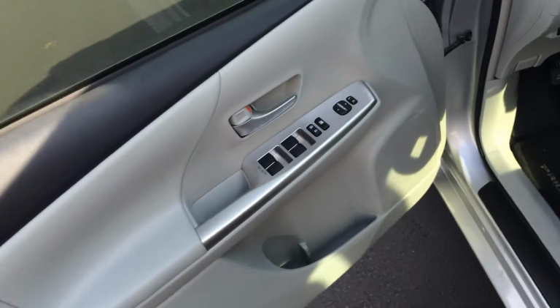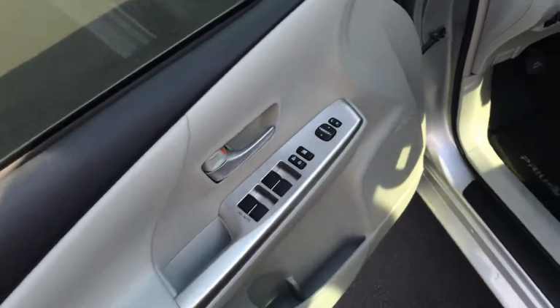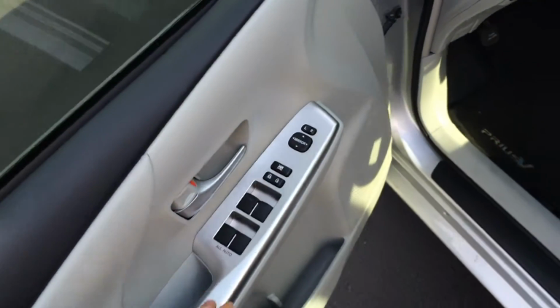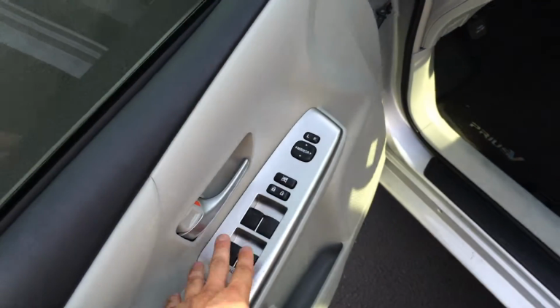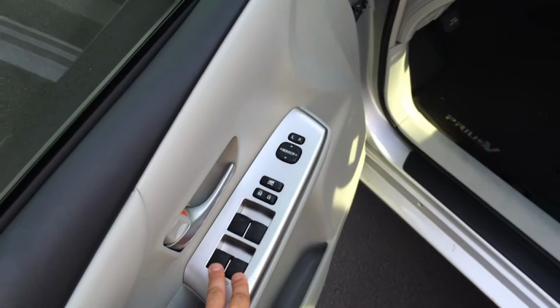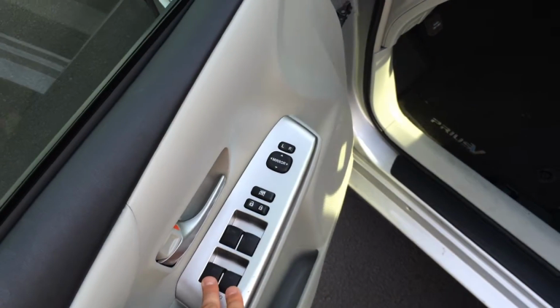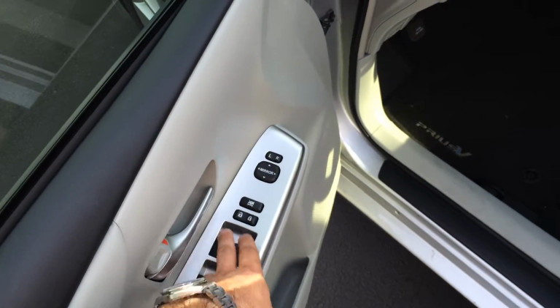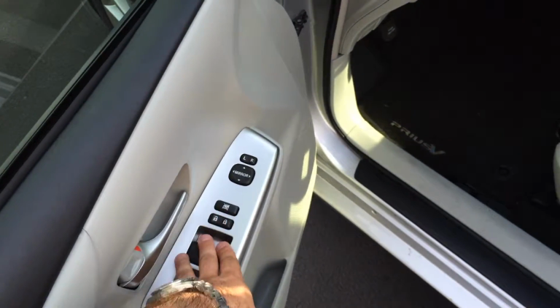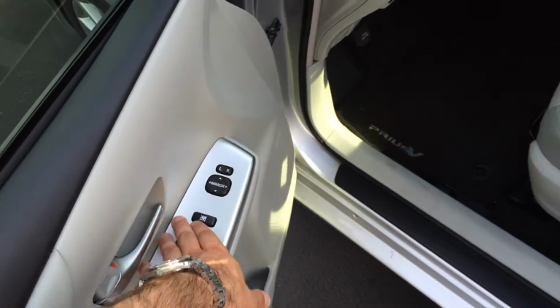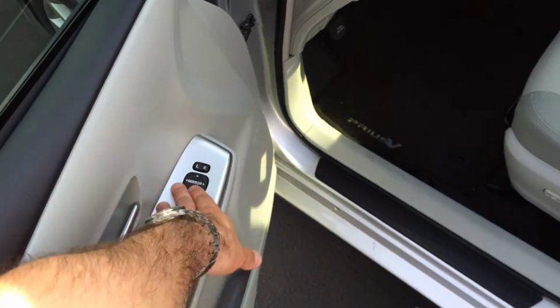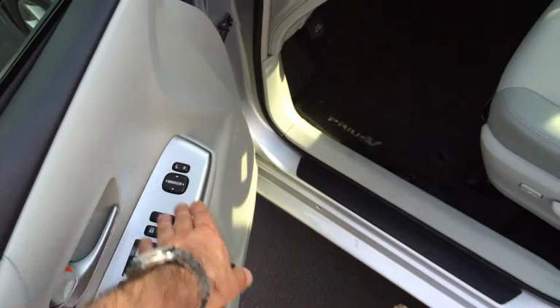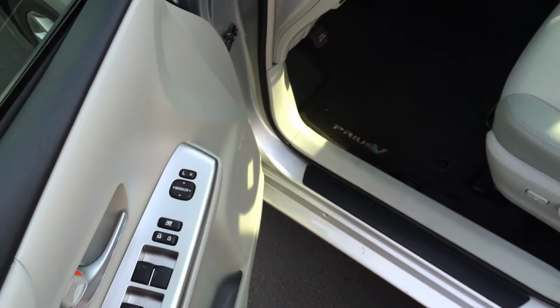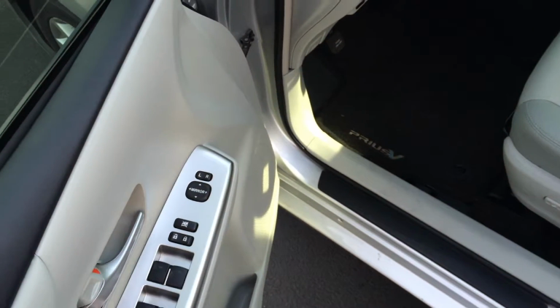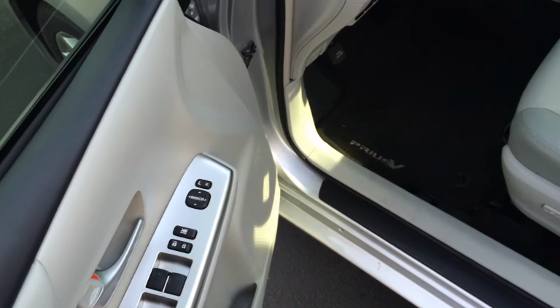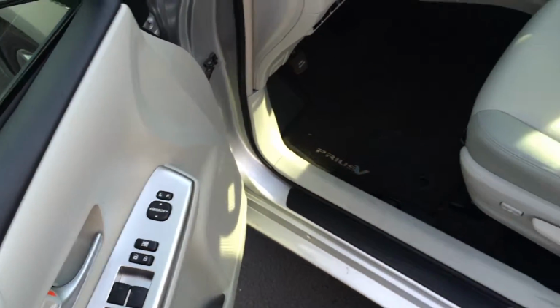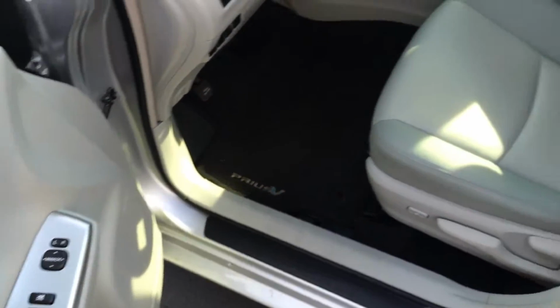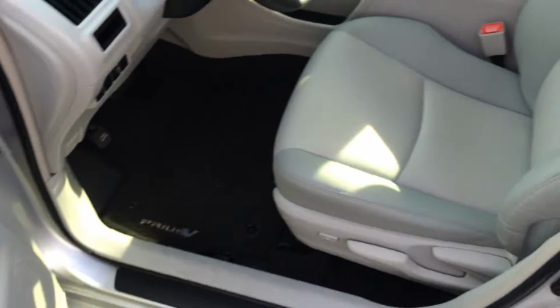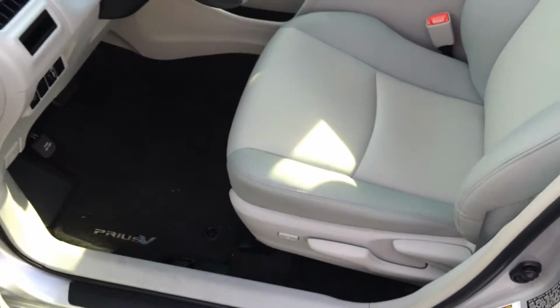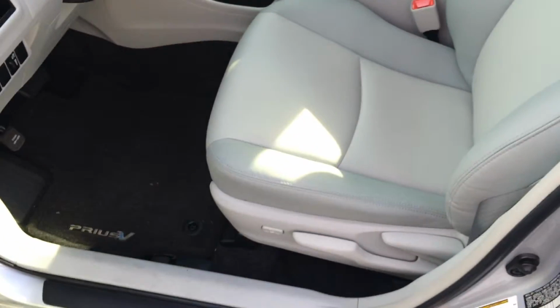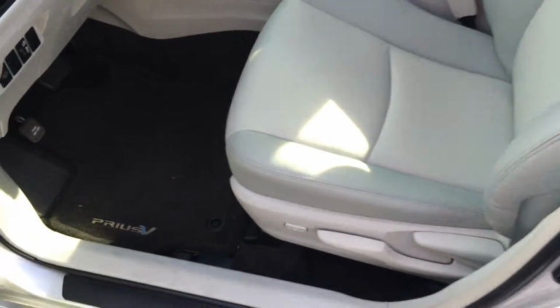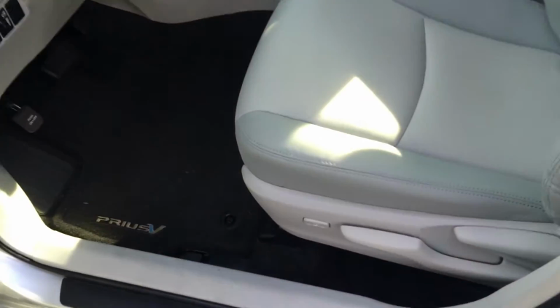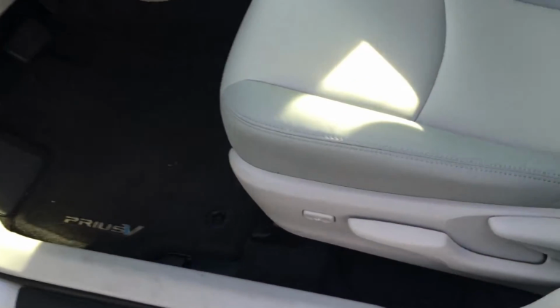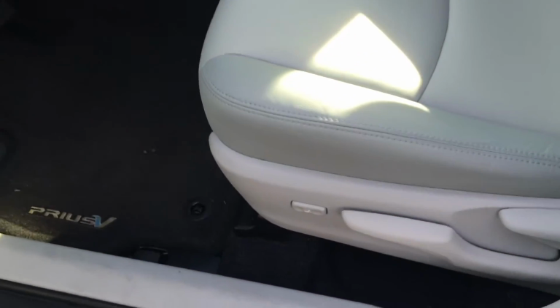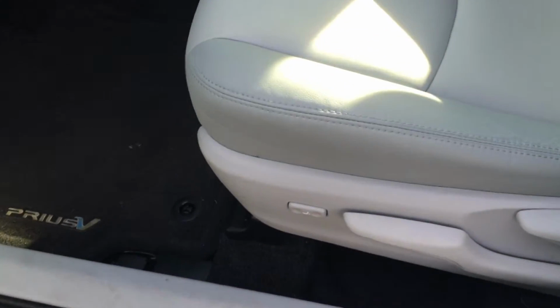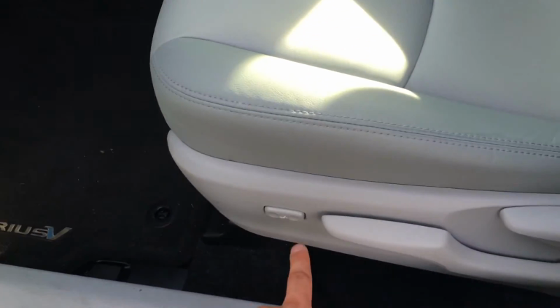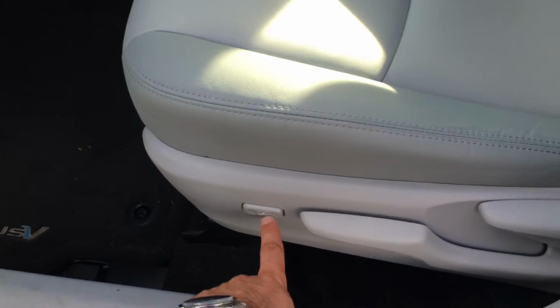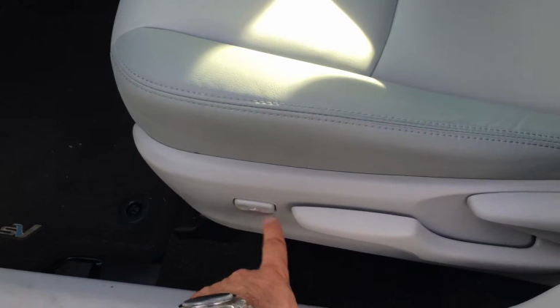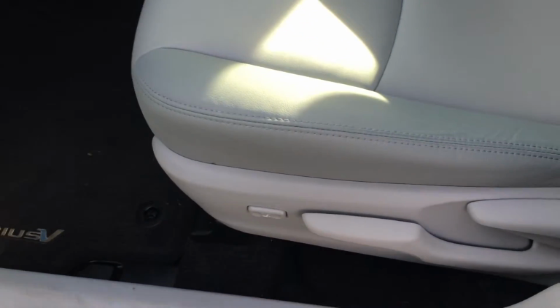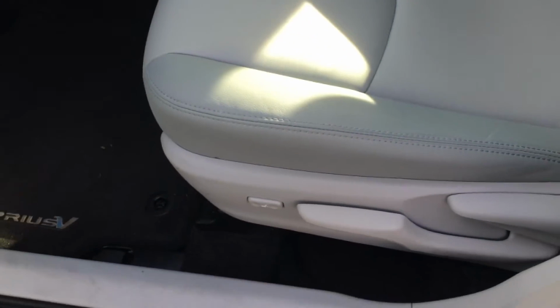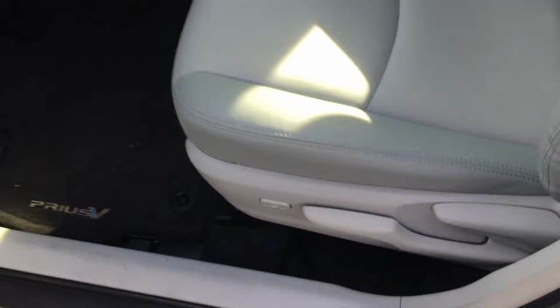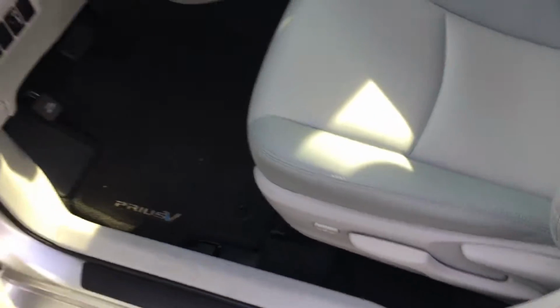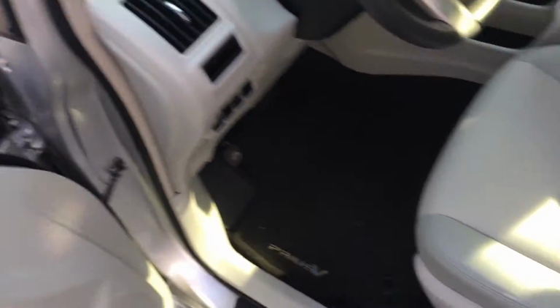Power windows are all one-touch automatic. Power door locks, power side view mirrors, and the seat does have a powered lumbar support as well. Very nice.